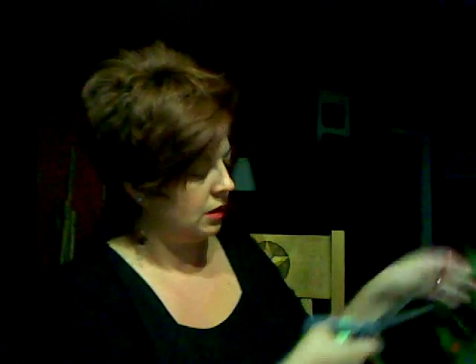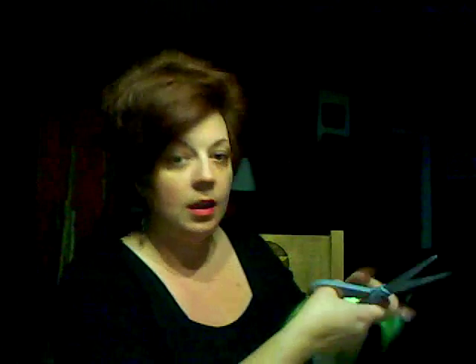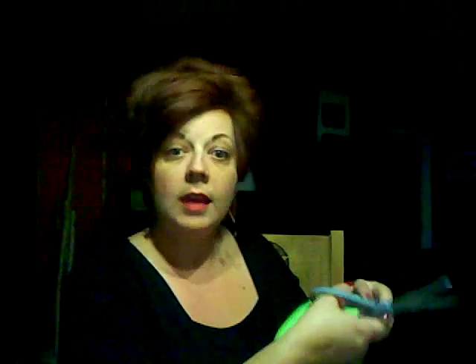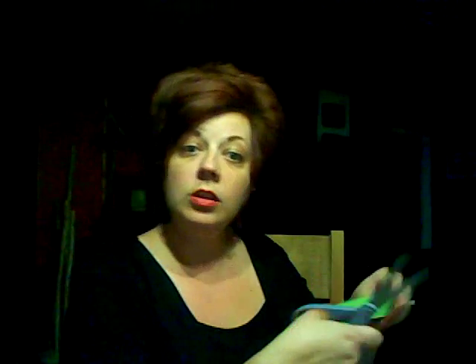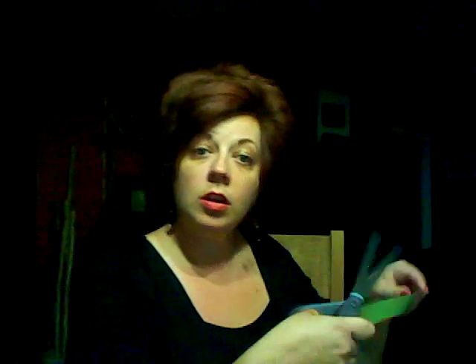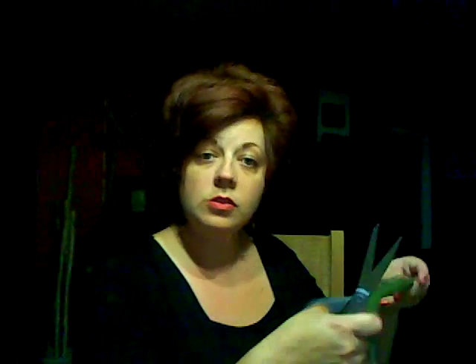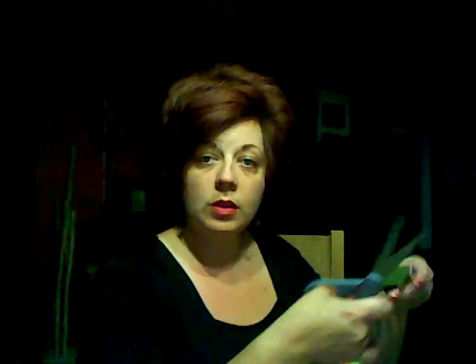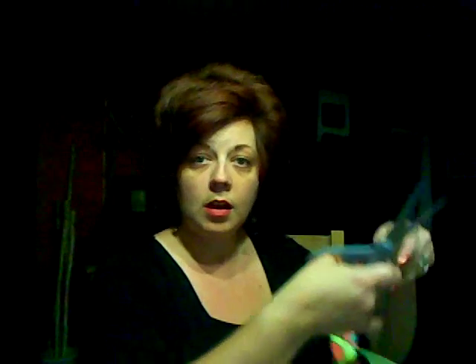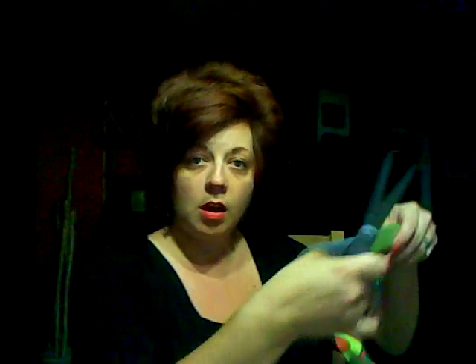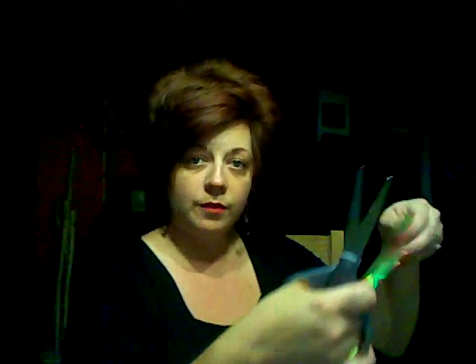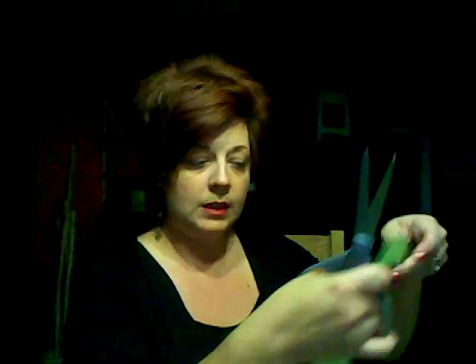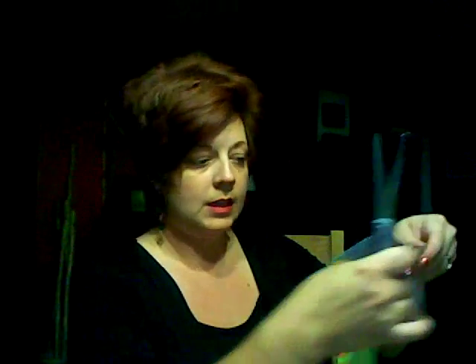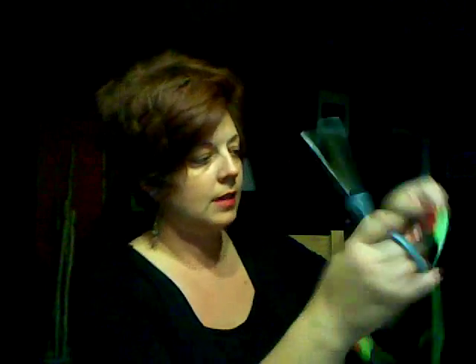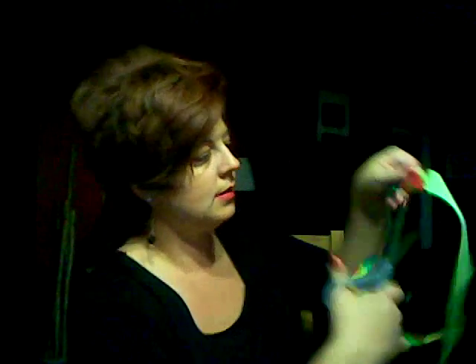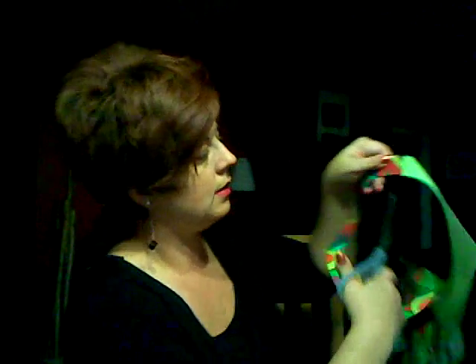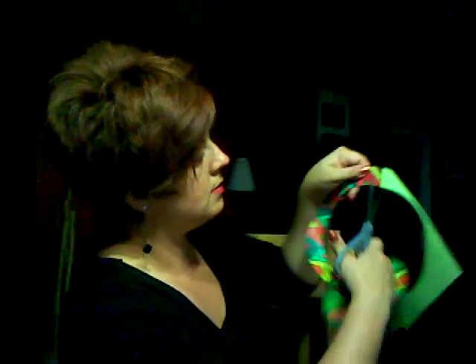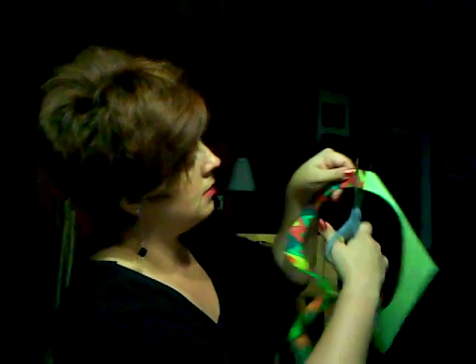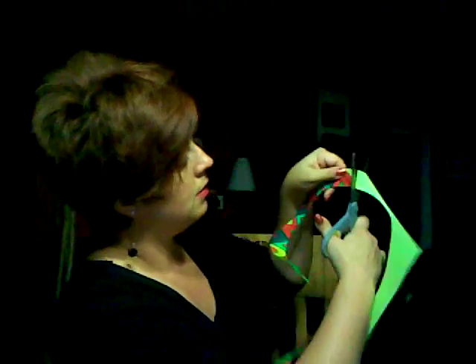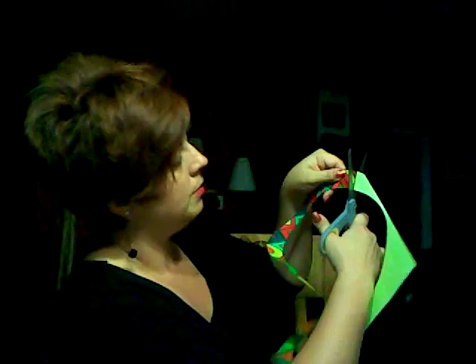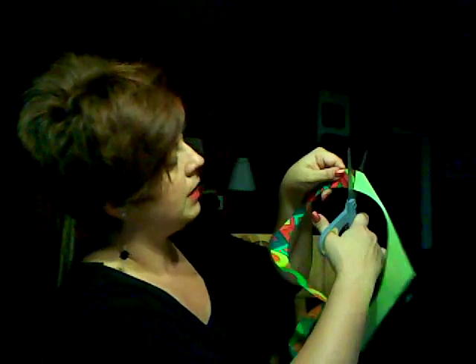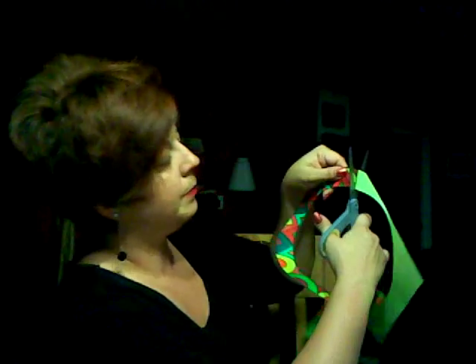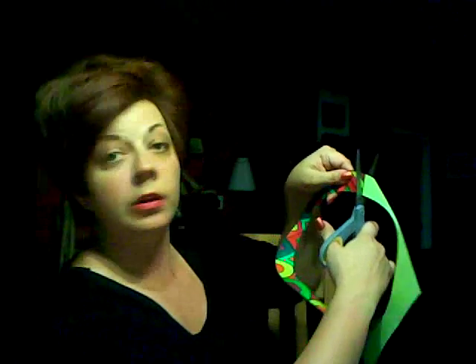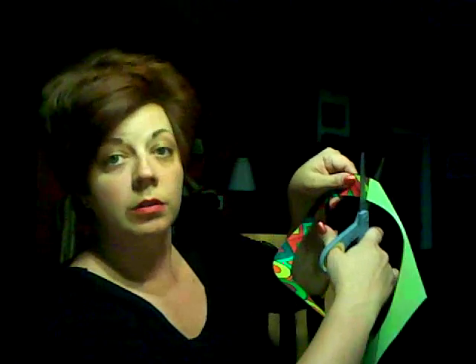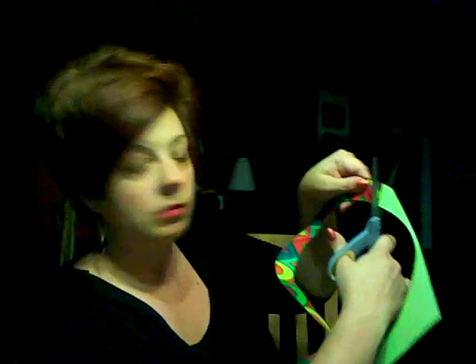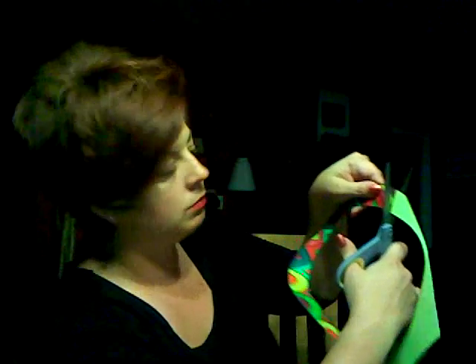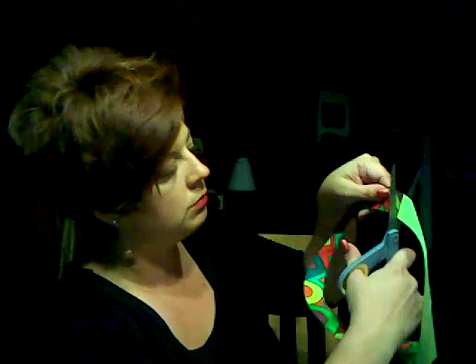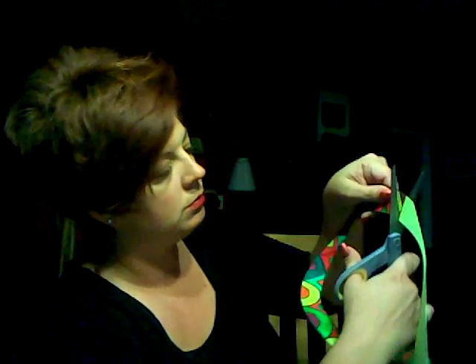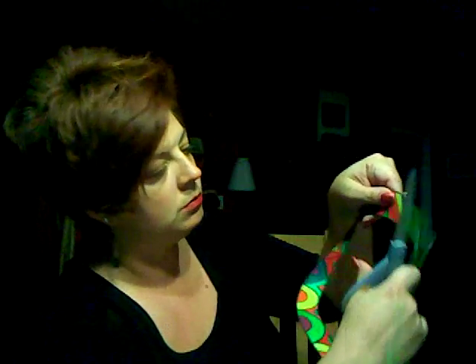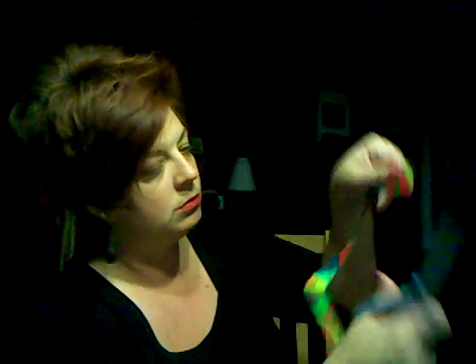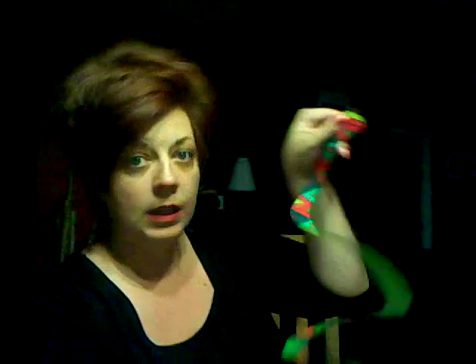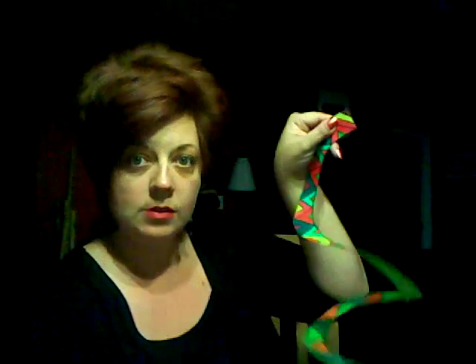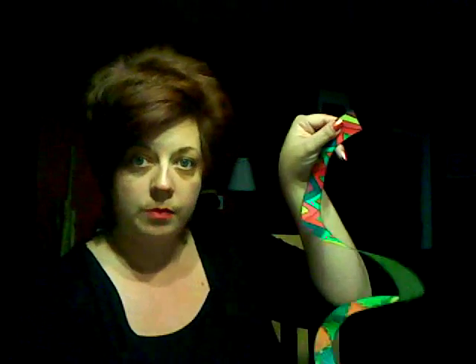You can also cut off the excess paper like so.